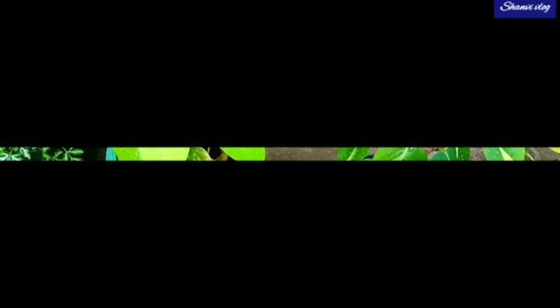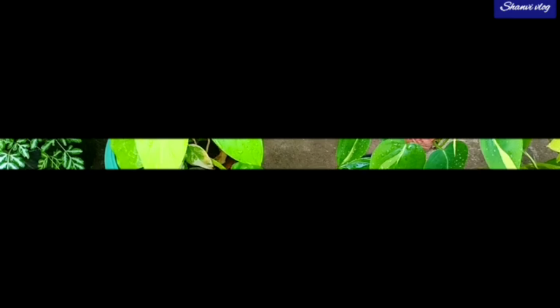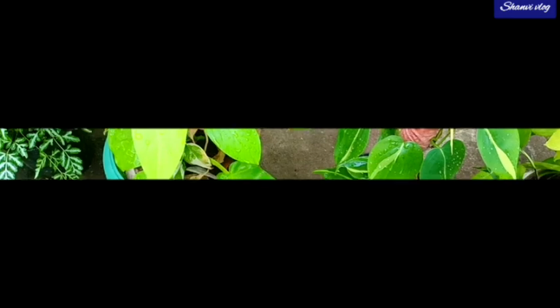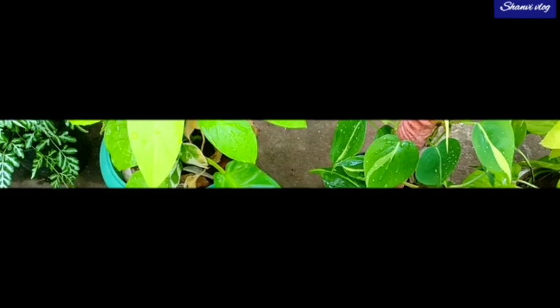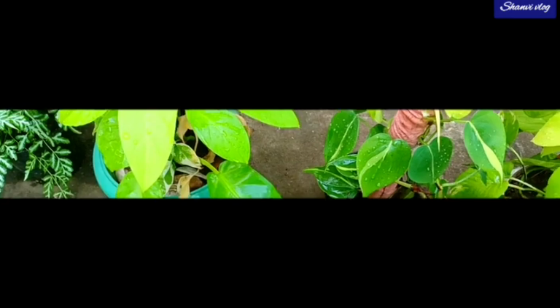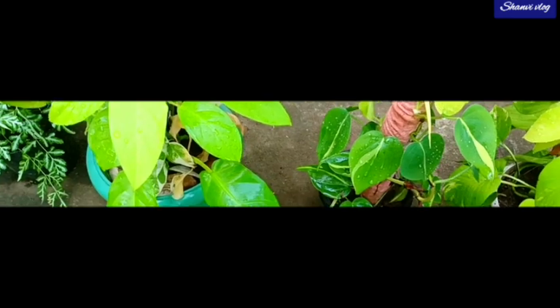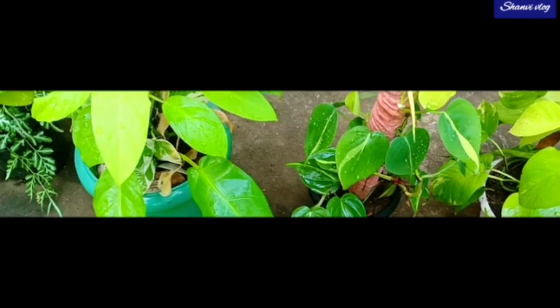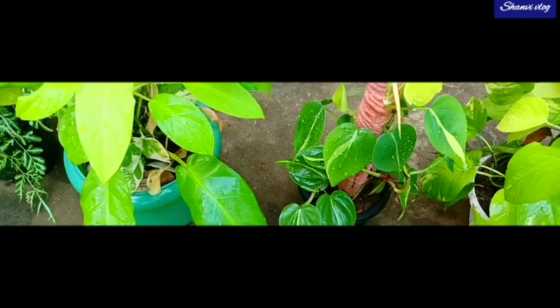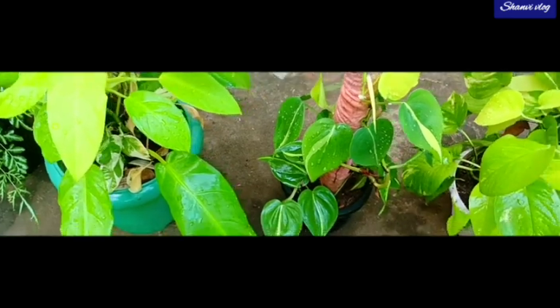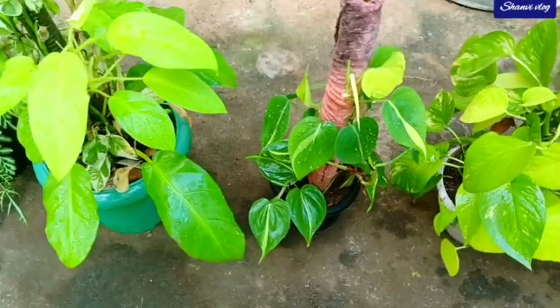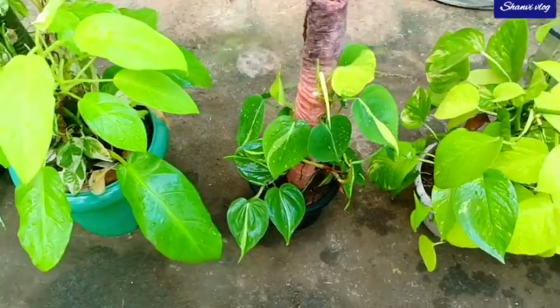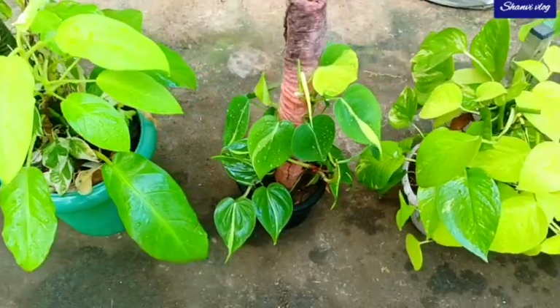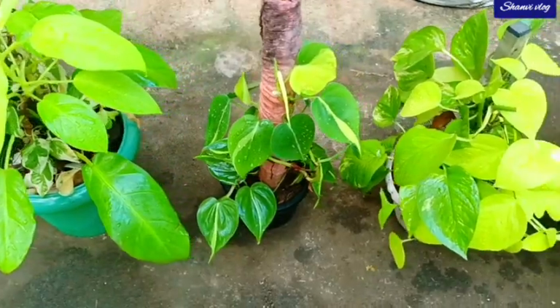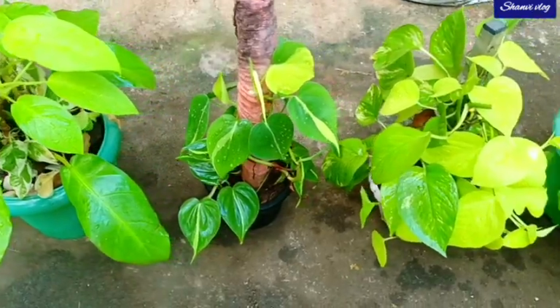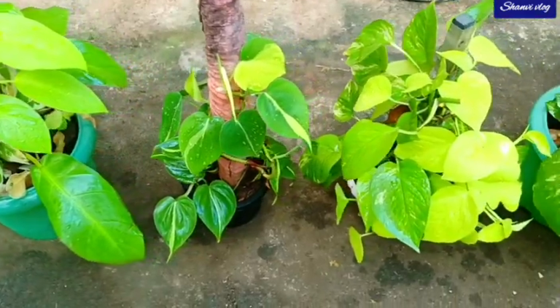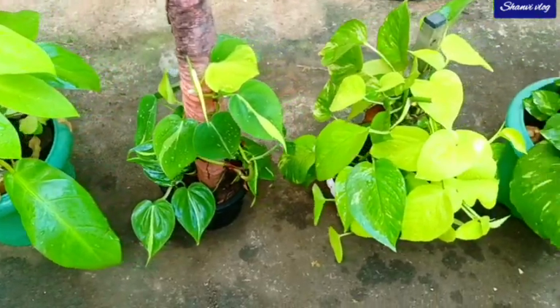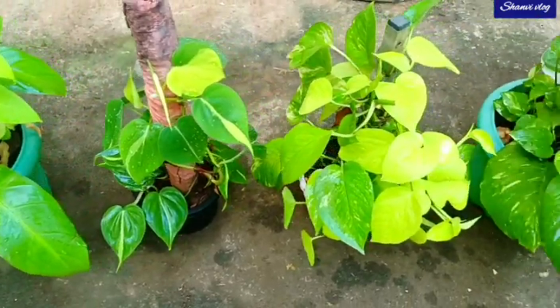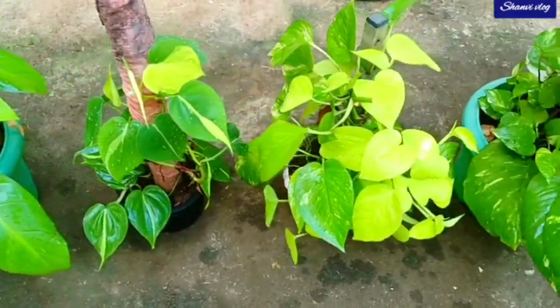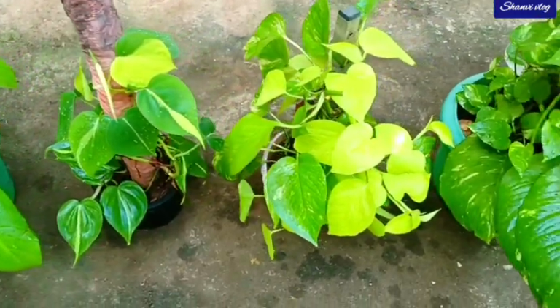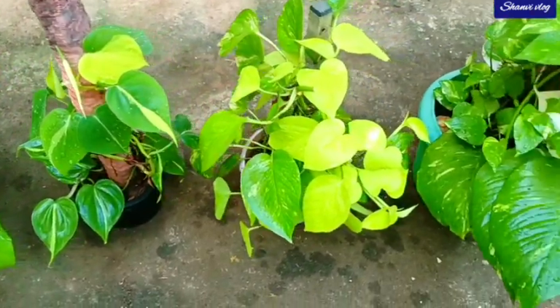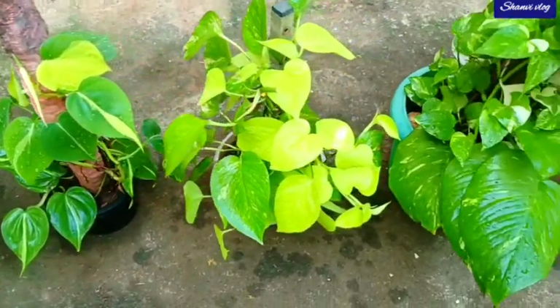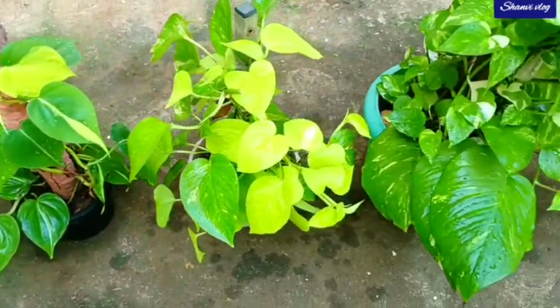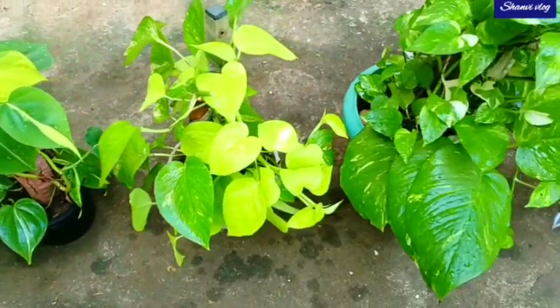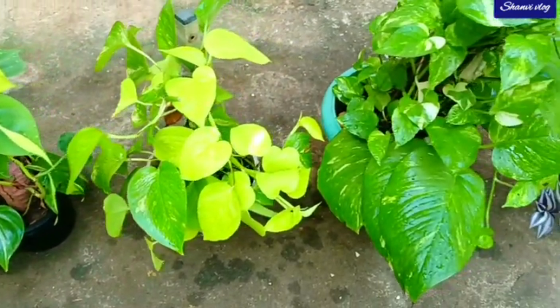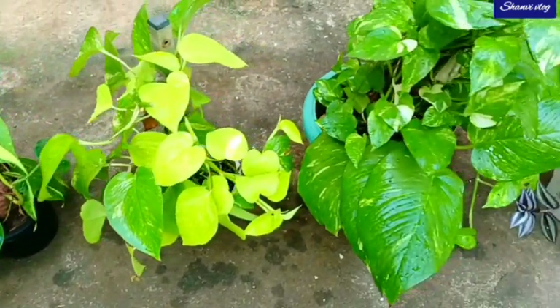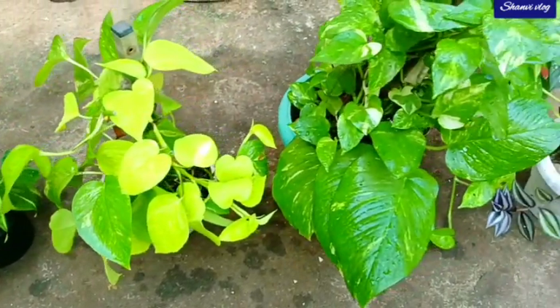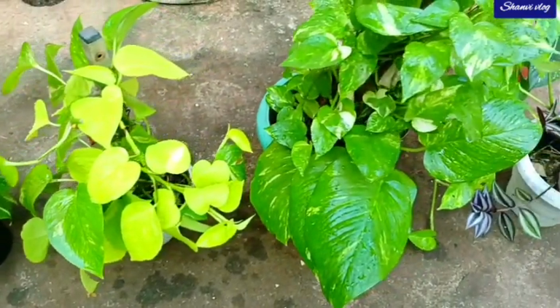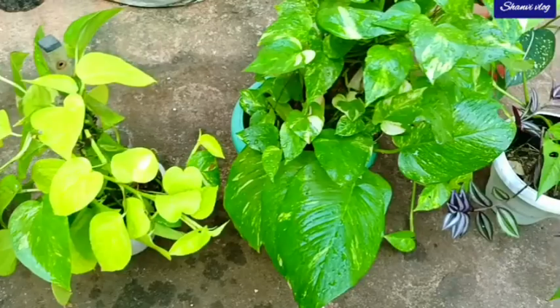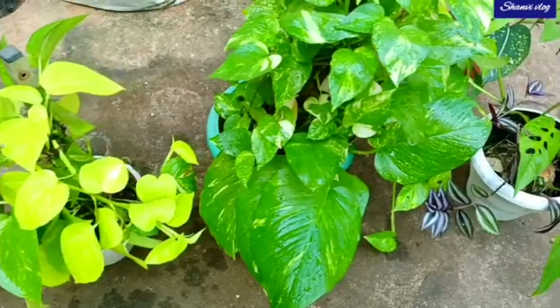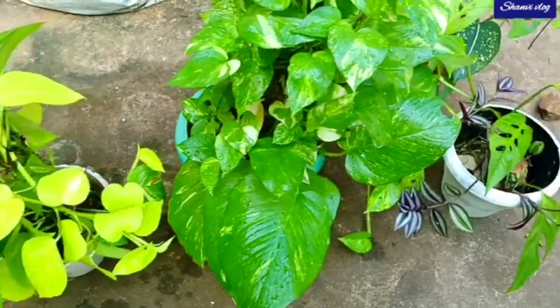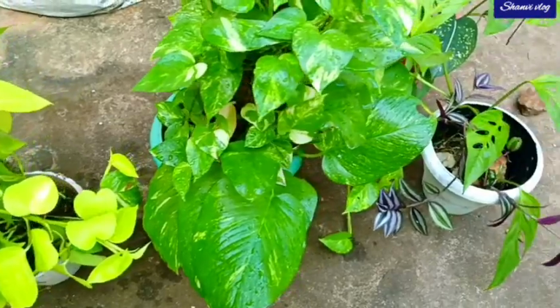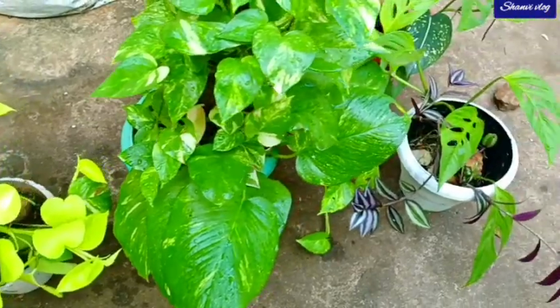Hi friends, I am here with Shani VLOG today. So, the first video, we will have a variety of money plants.